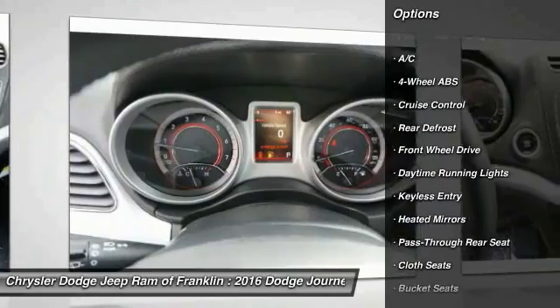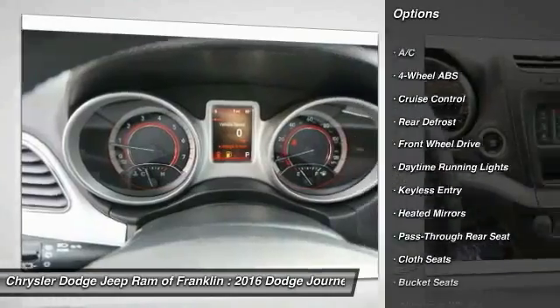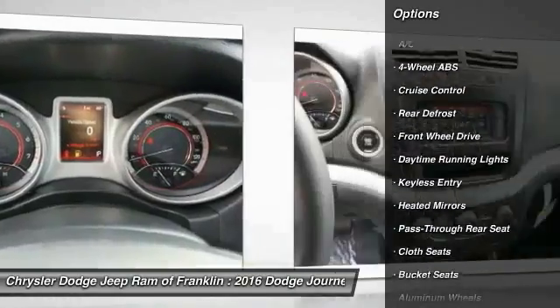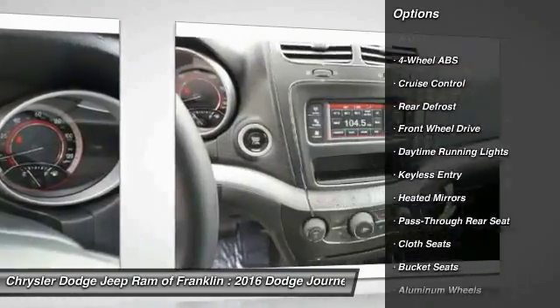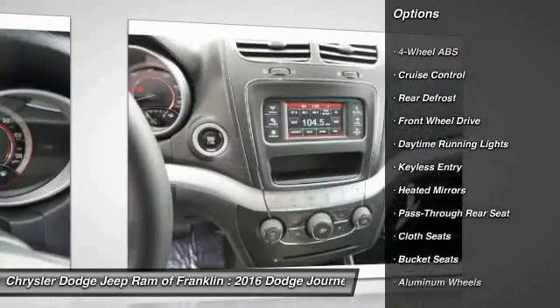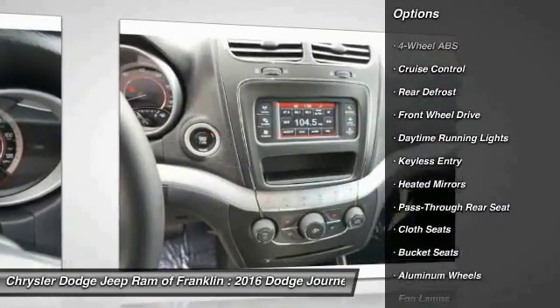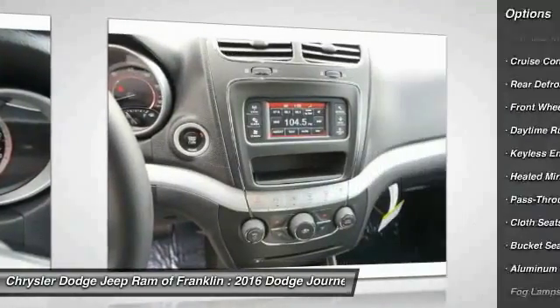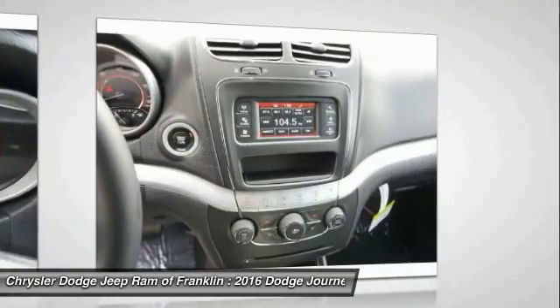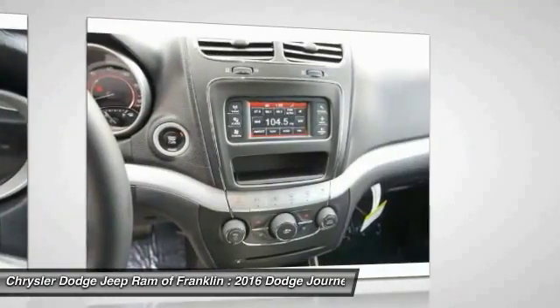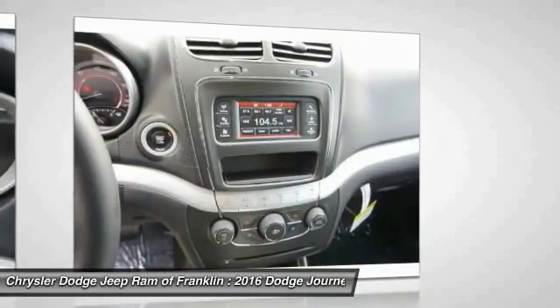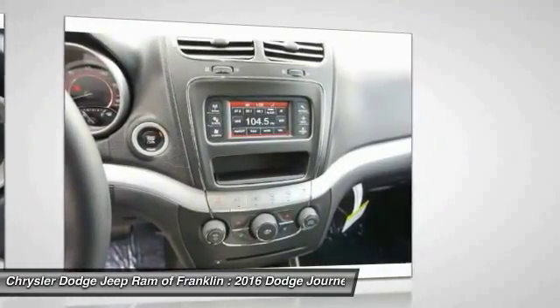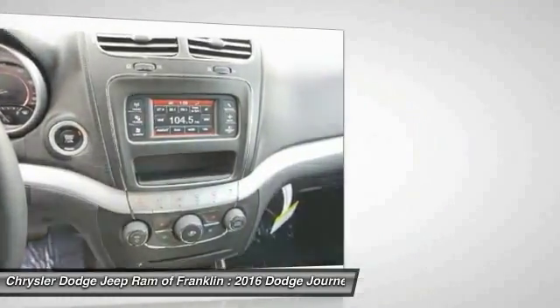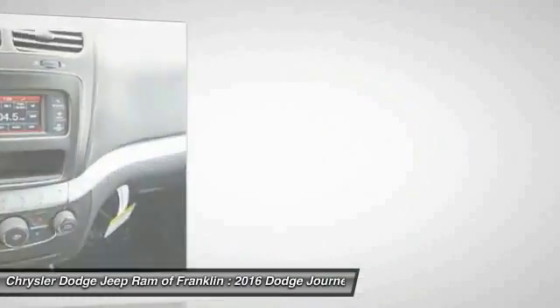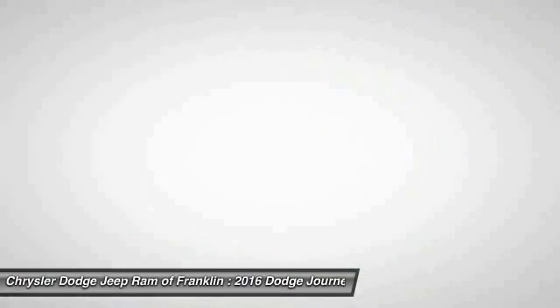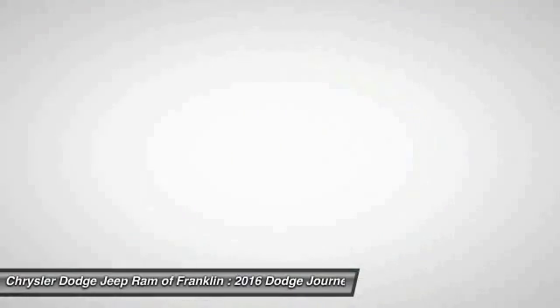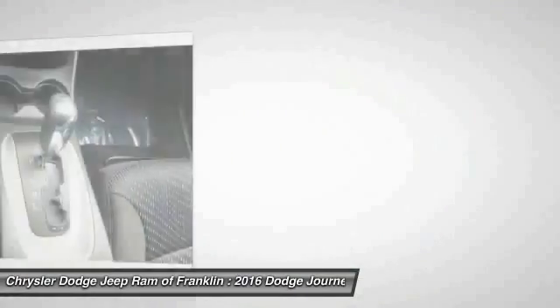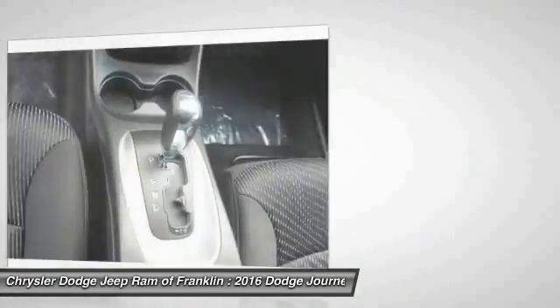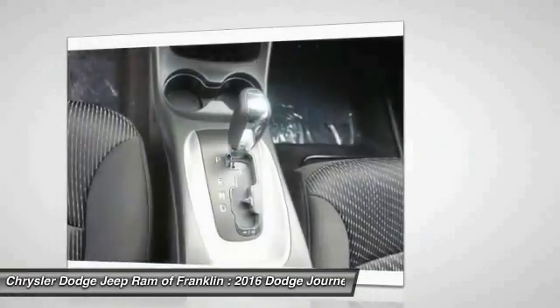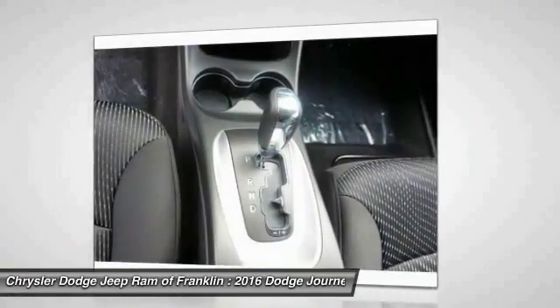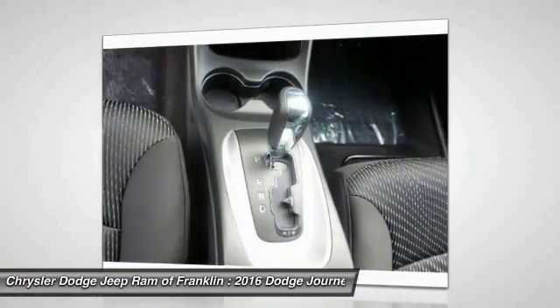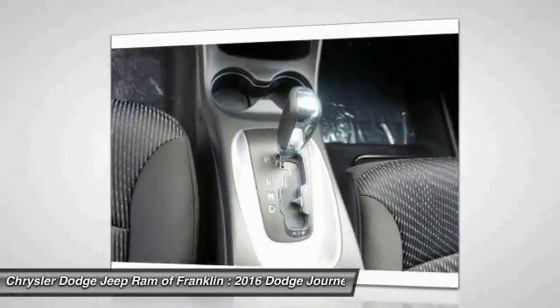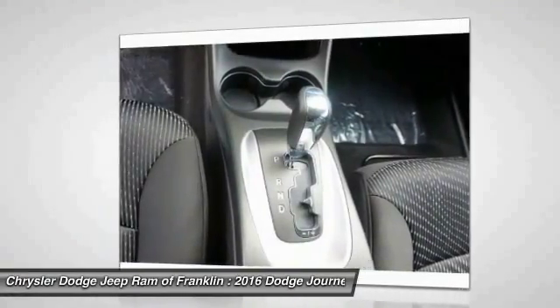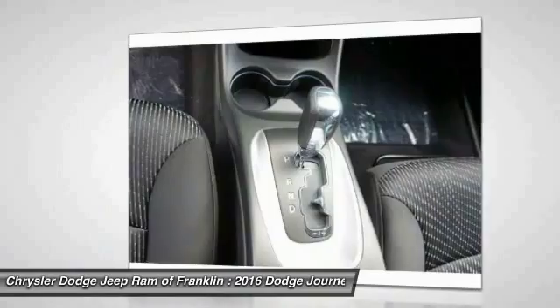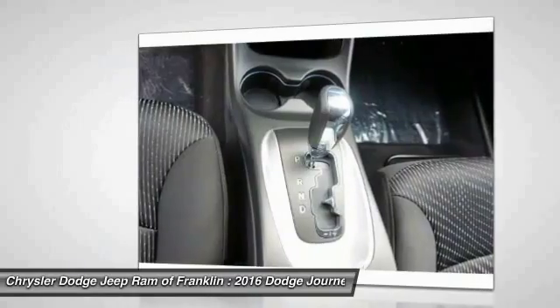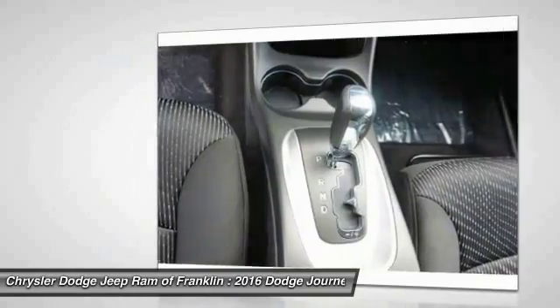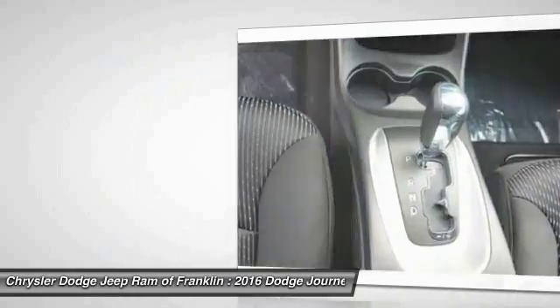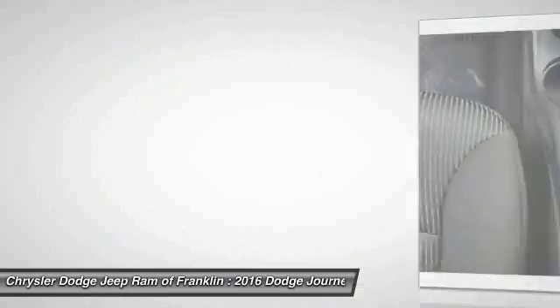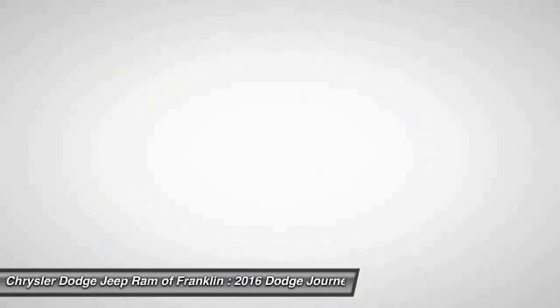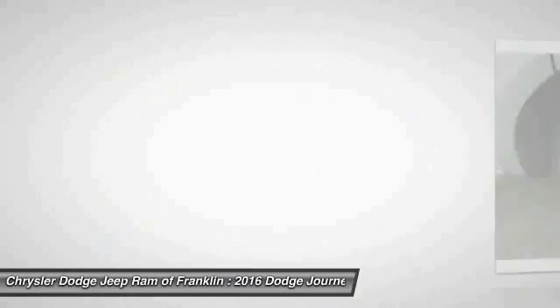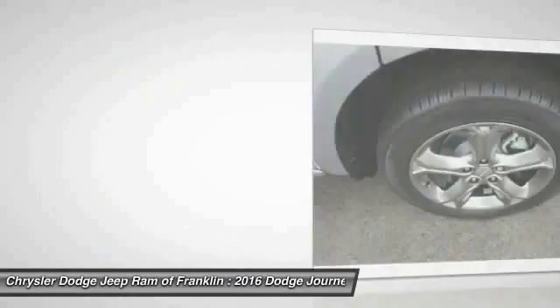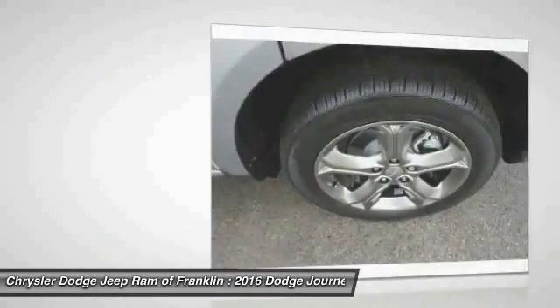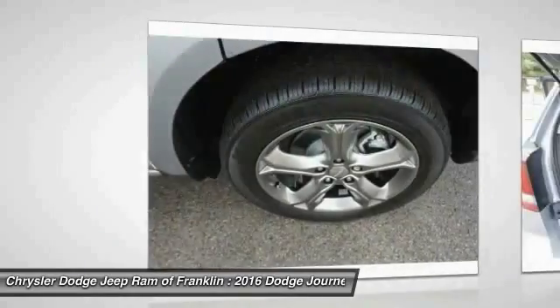Bluetooth, leather-wrapped steering wheel, adjustable steering wheel, power steering, driver airbag, four-wheel ABS.